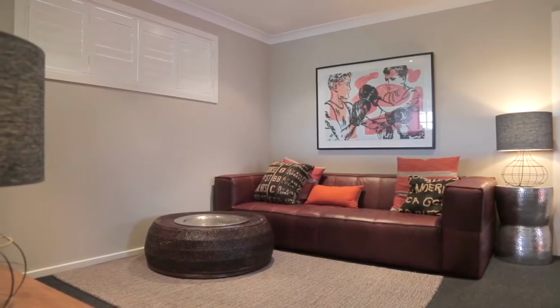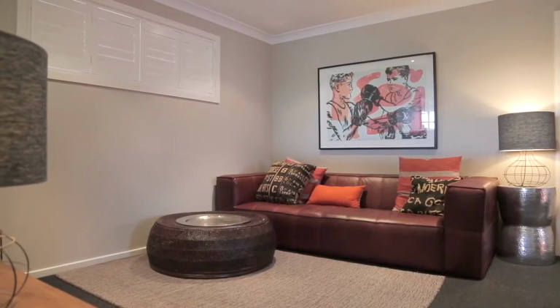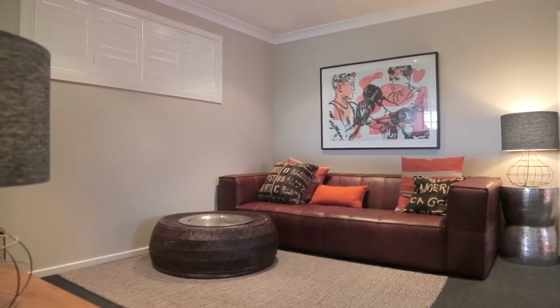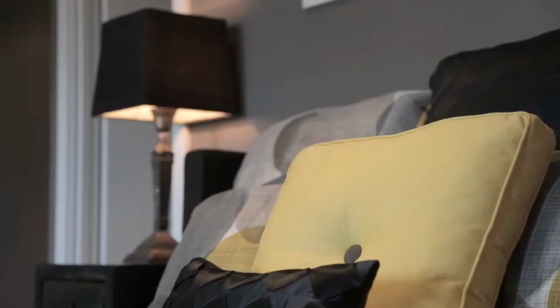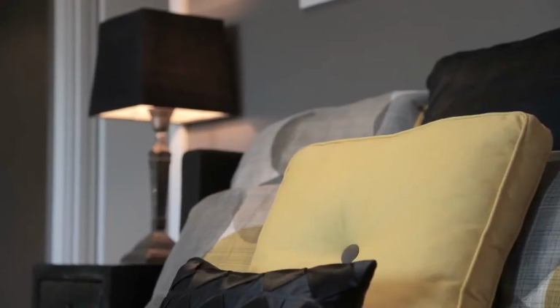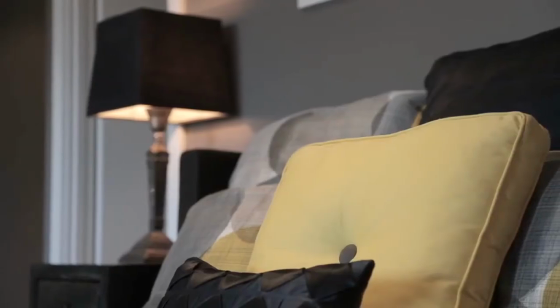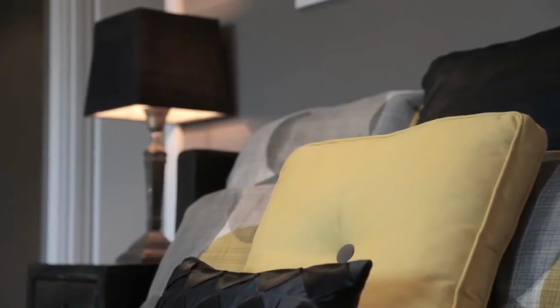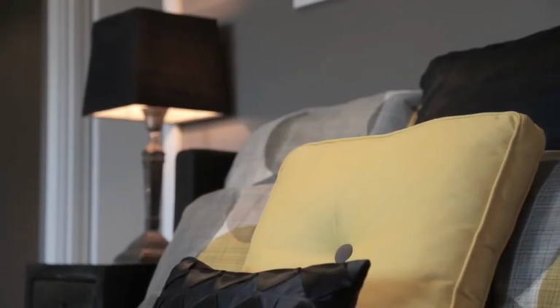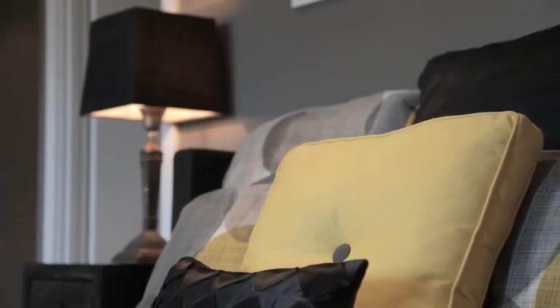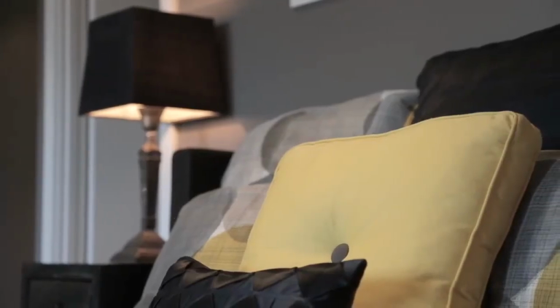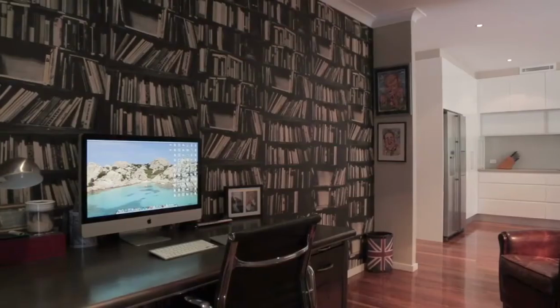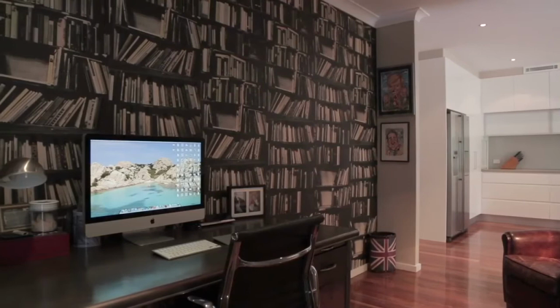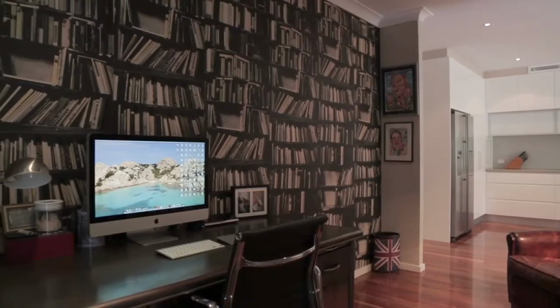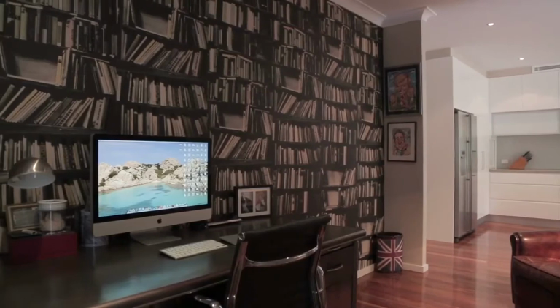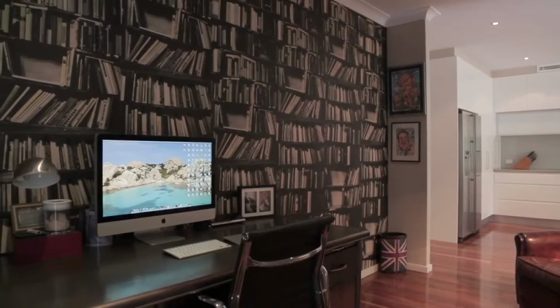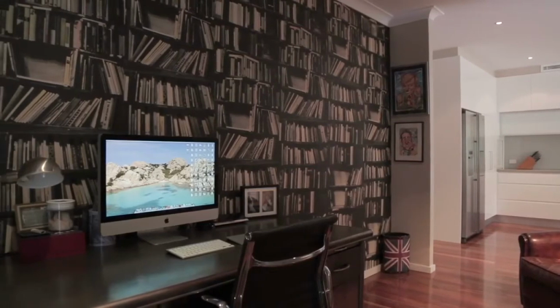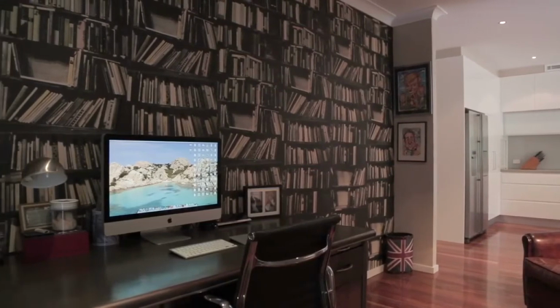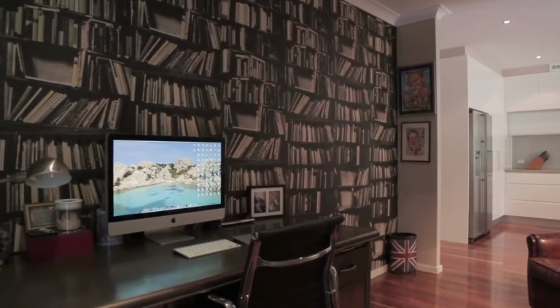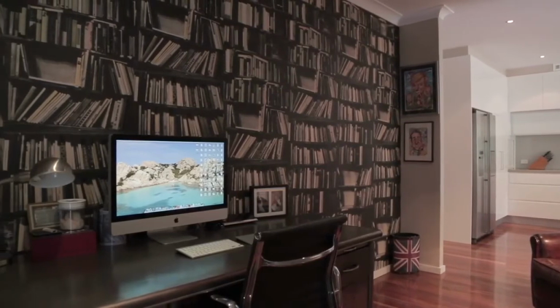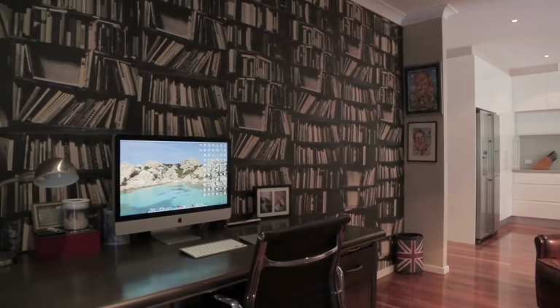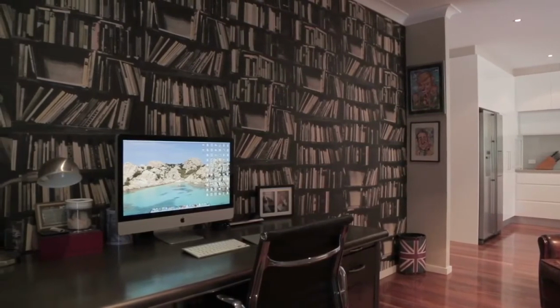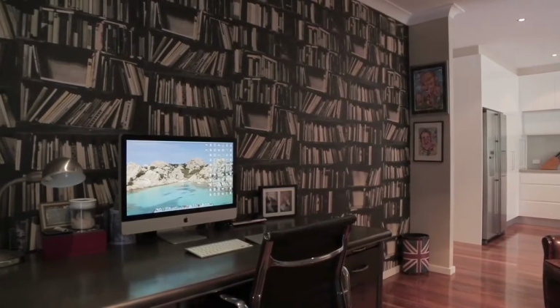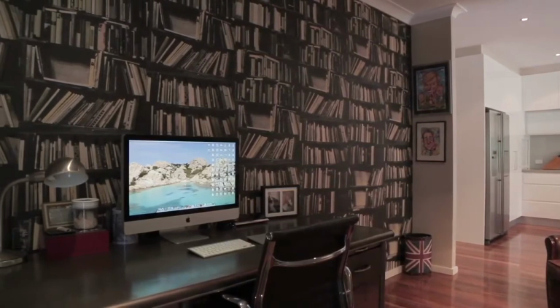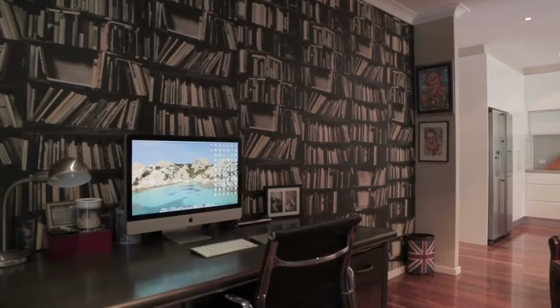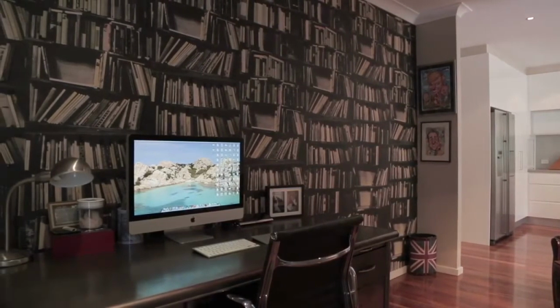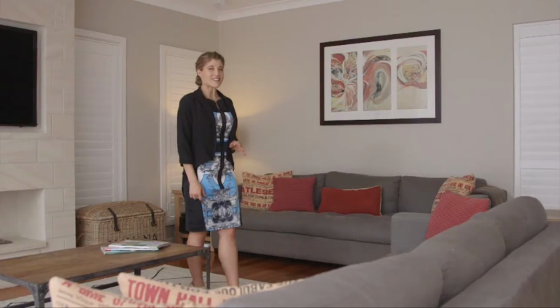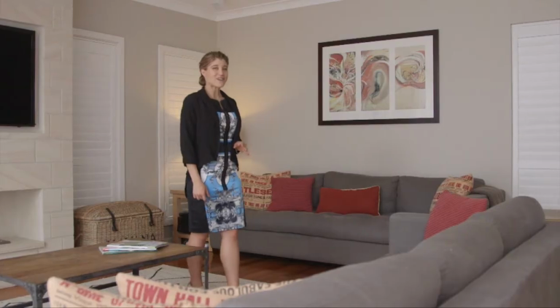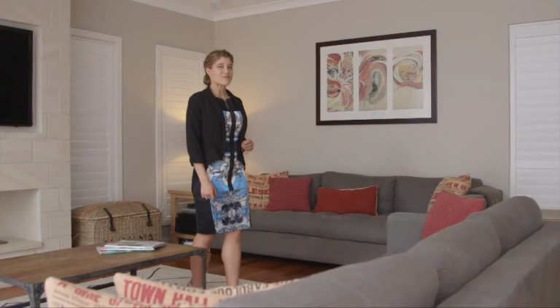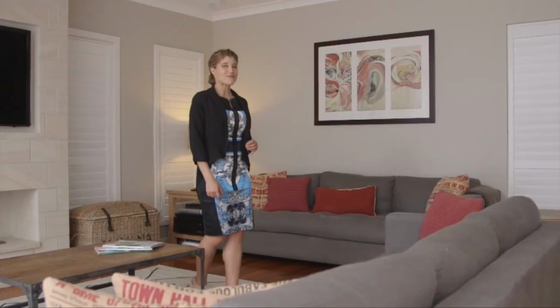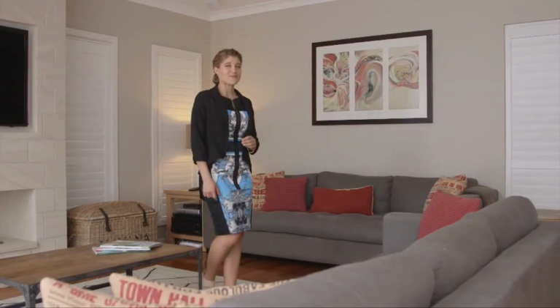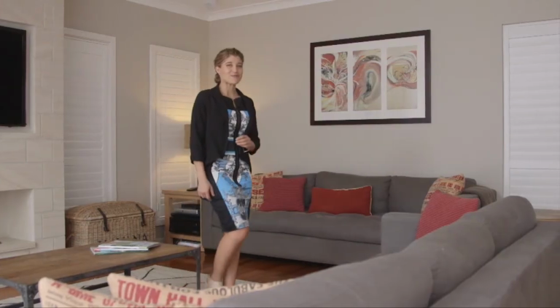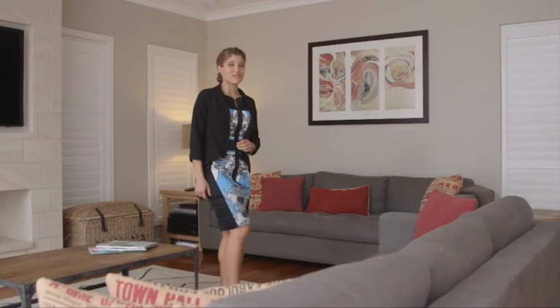Now if you must work, the study is perfect. You can take a seat before you try and grab a book from the wall.